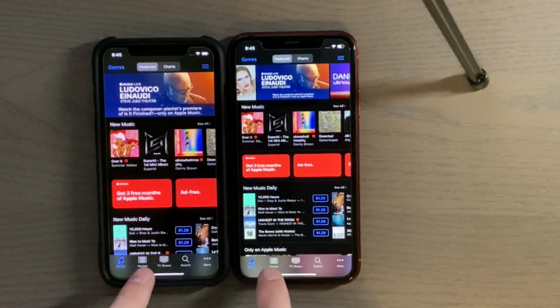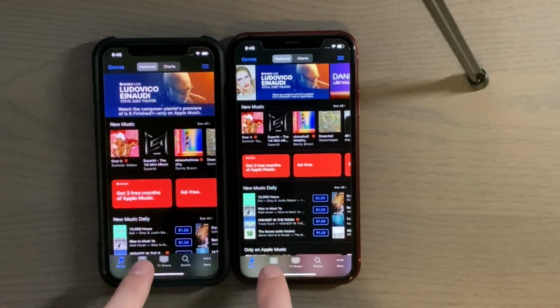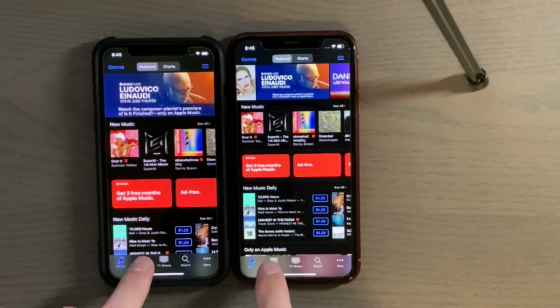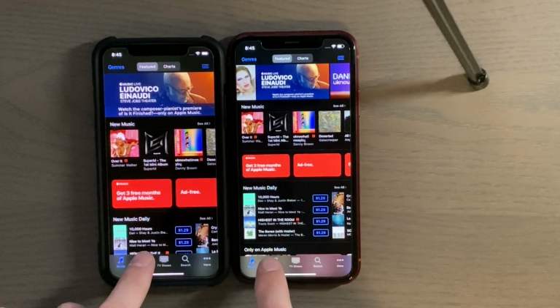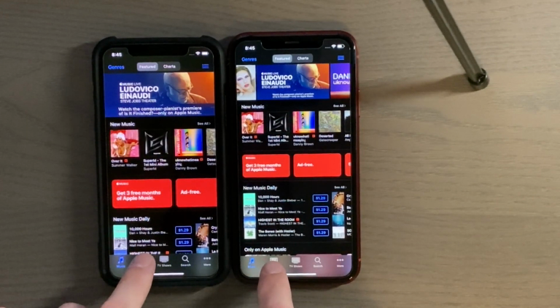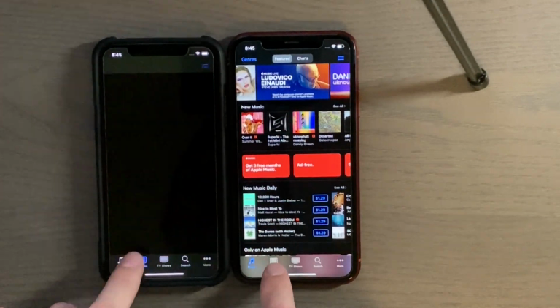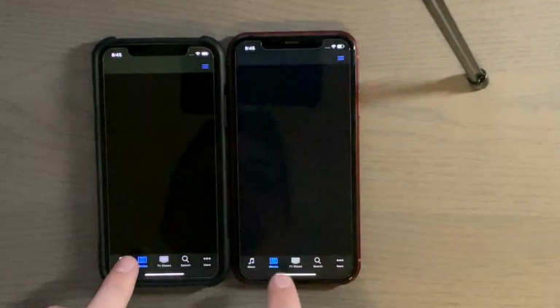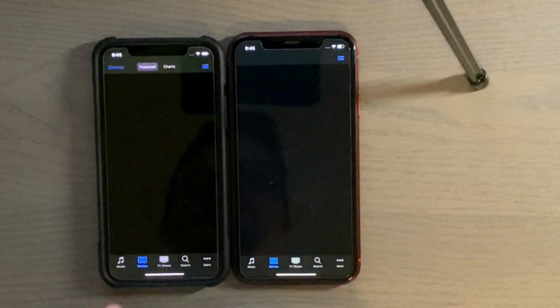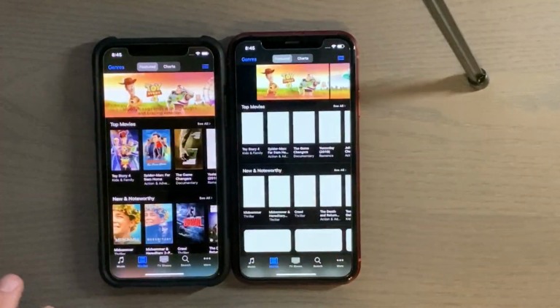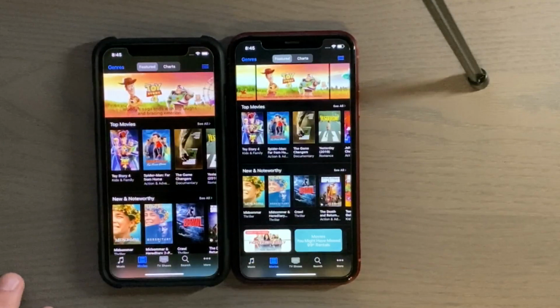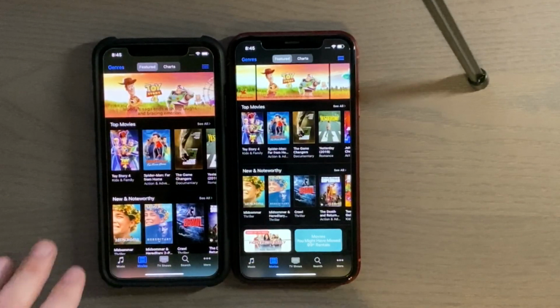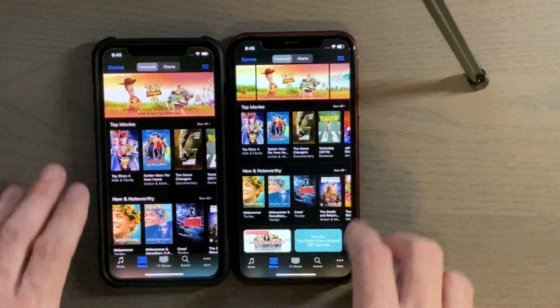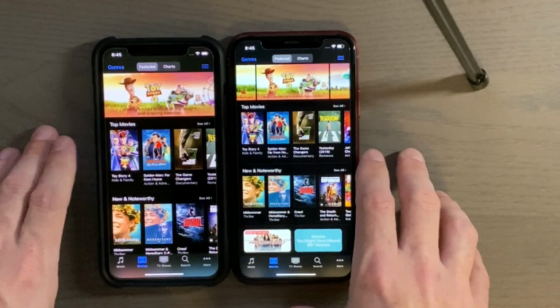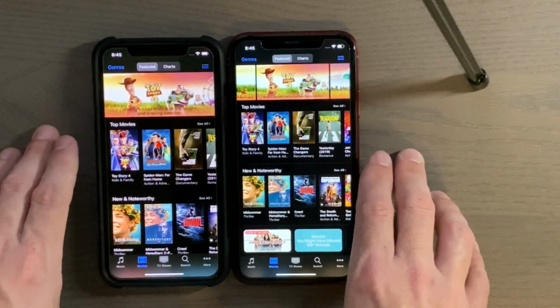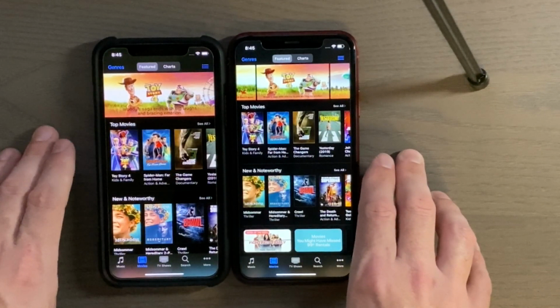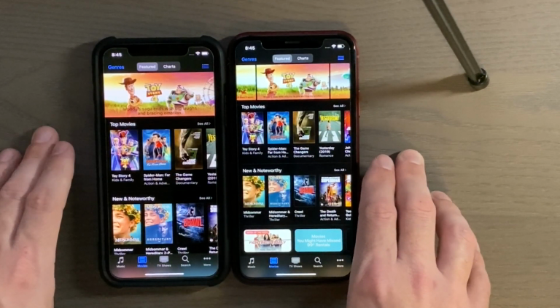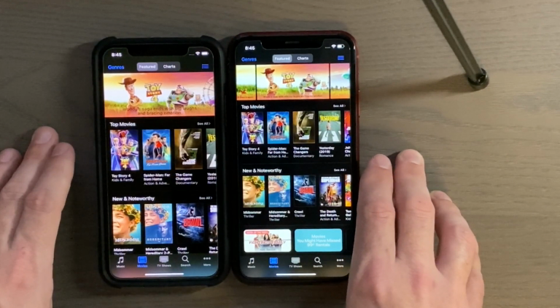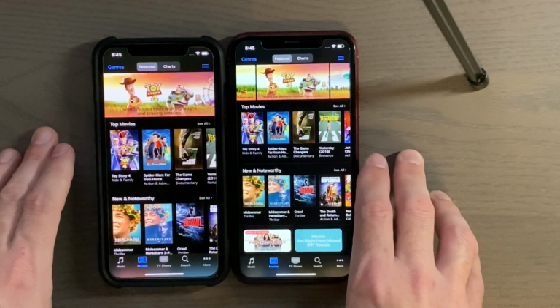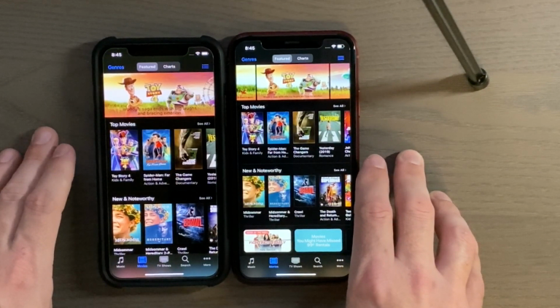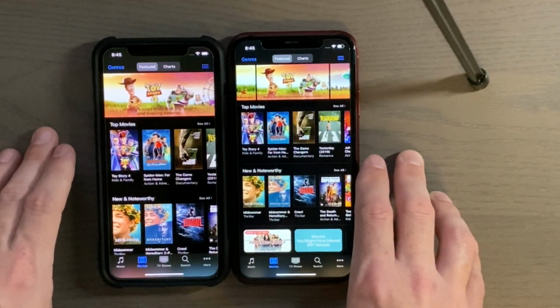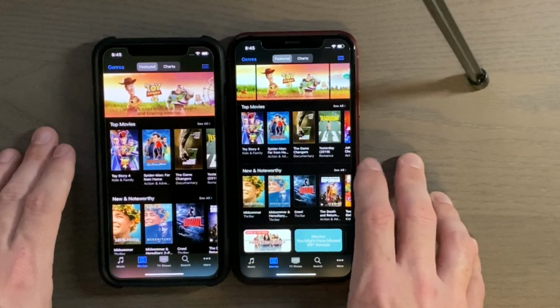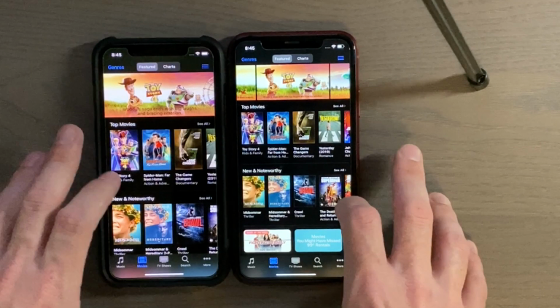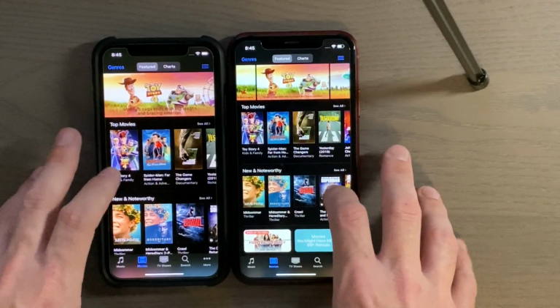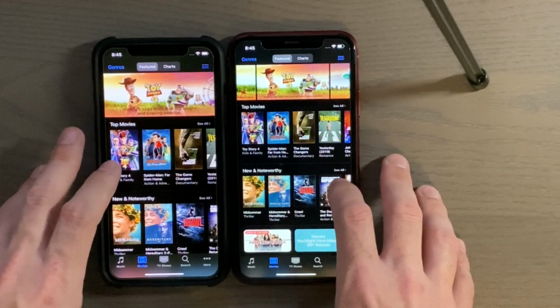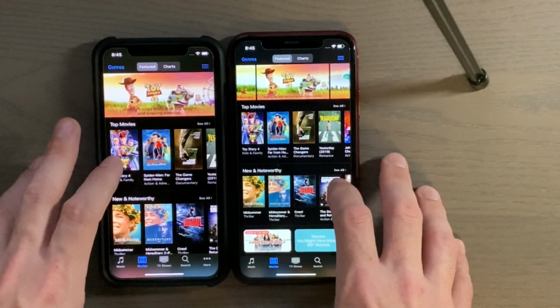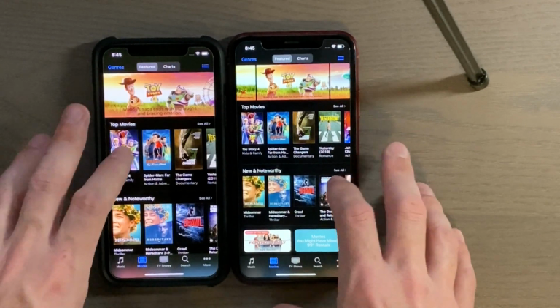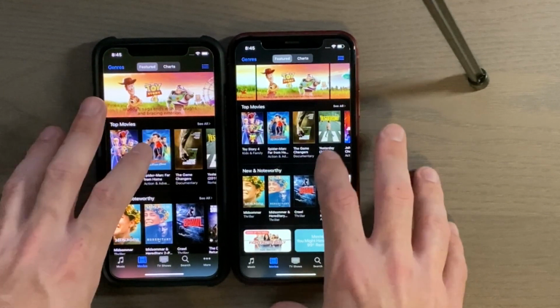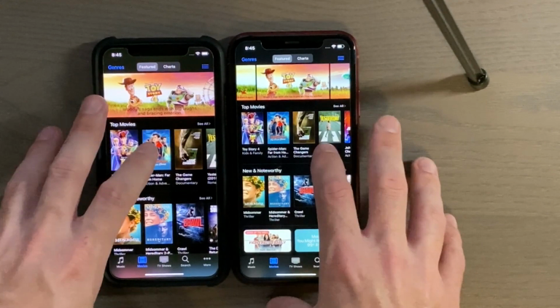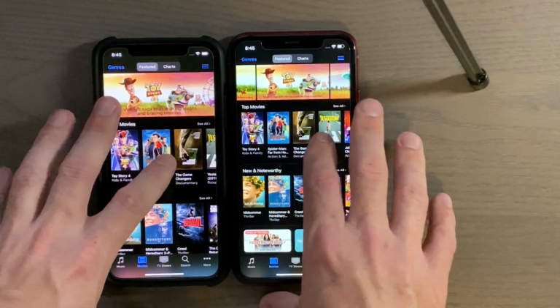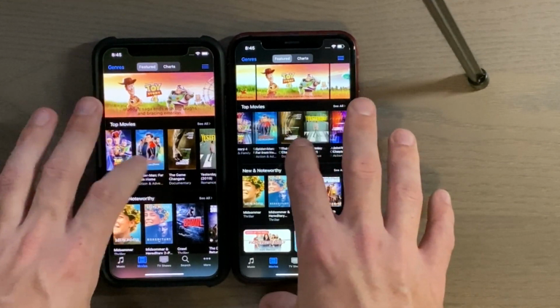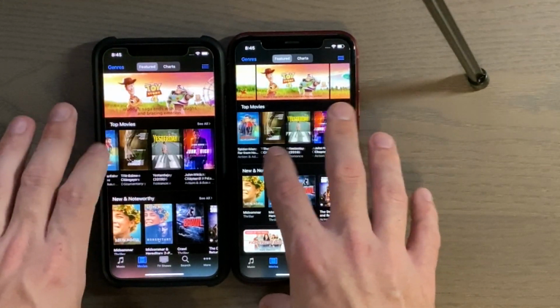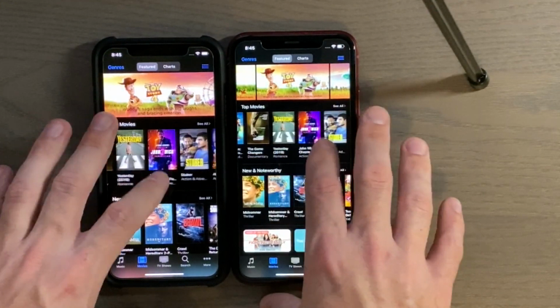Movies tab — let's go ahead and go to a movie here.